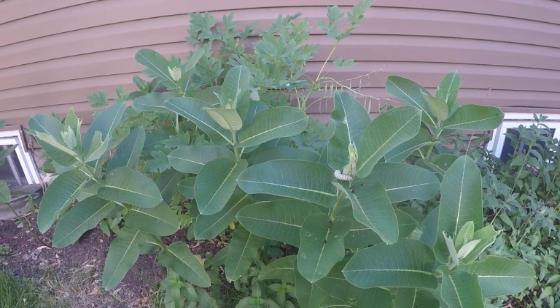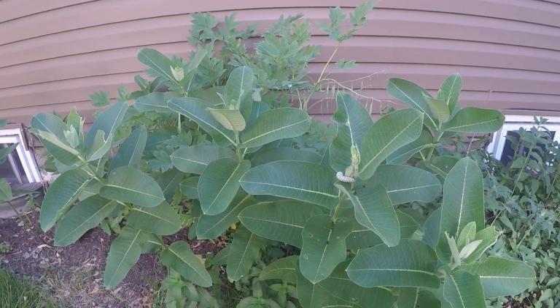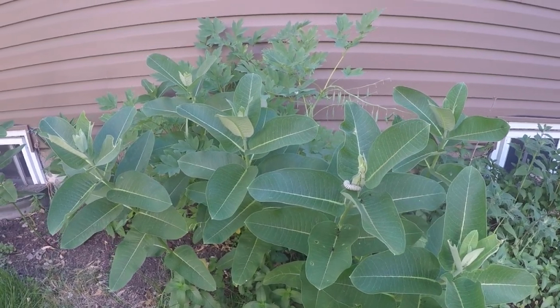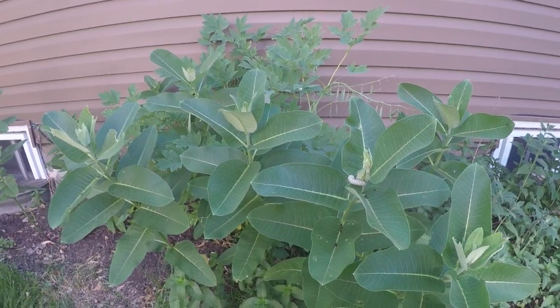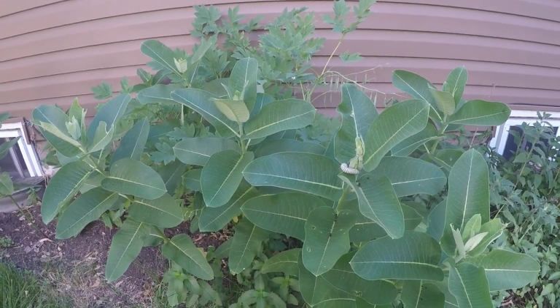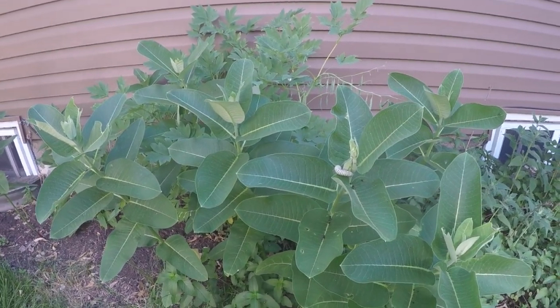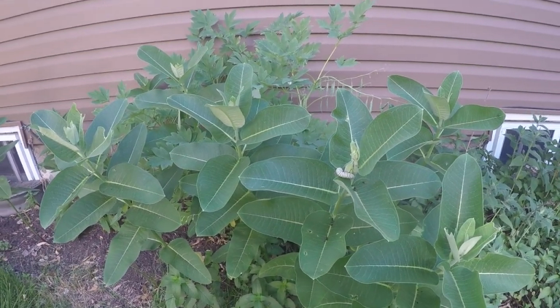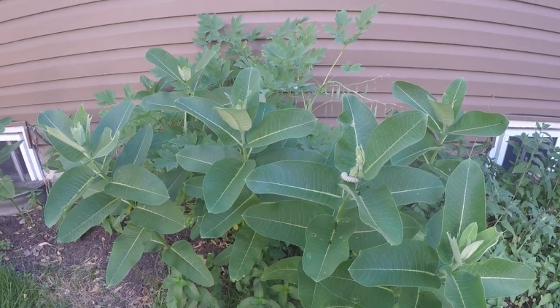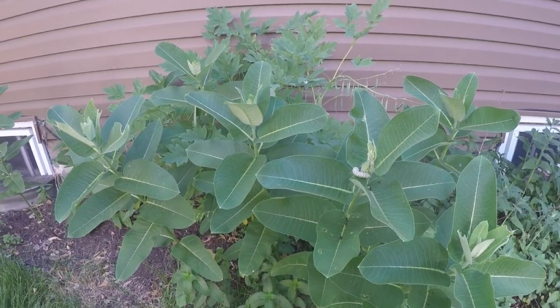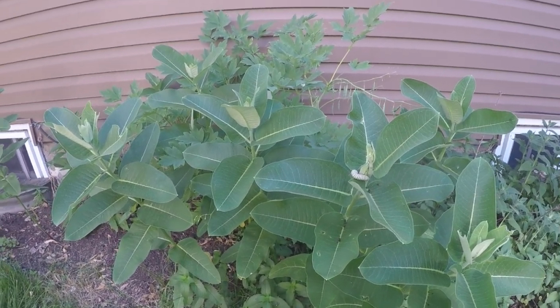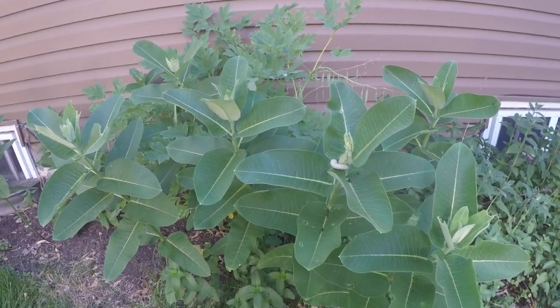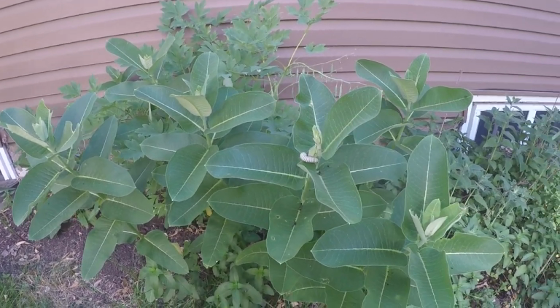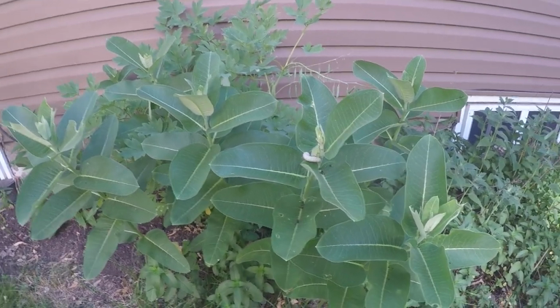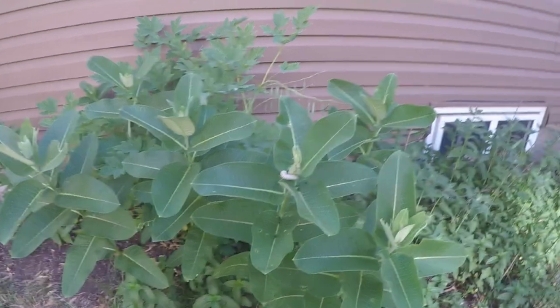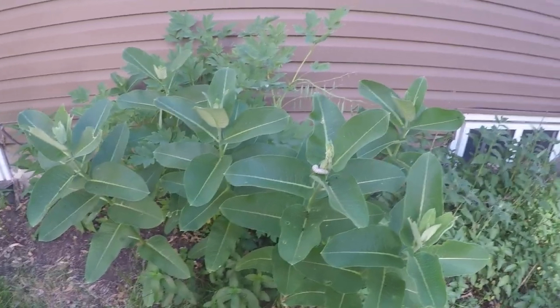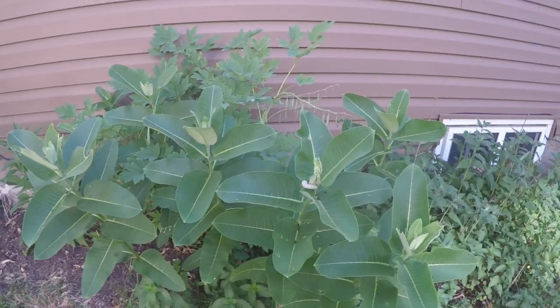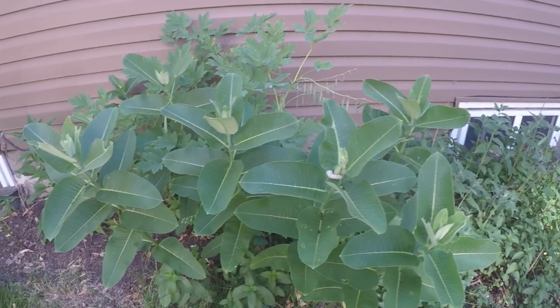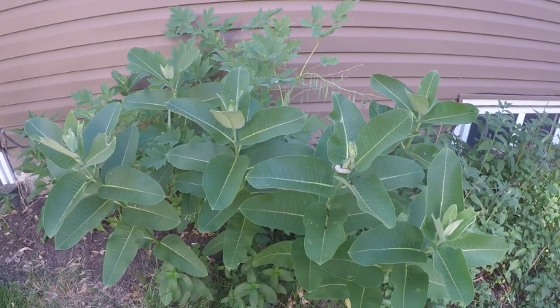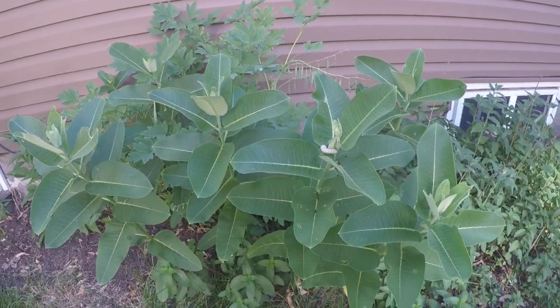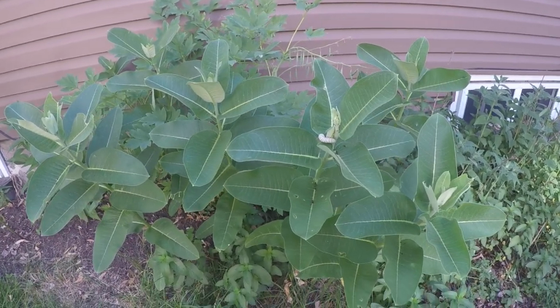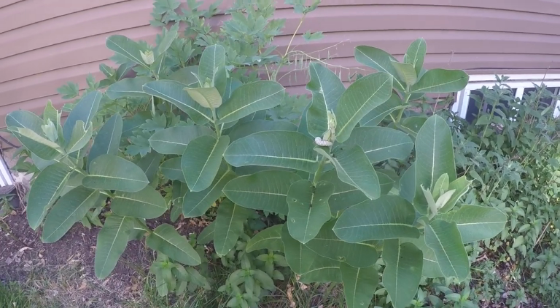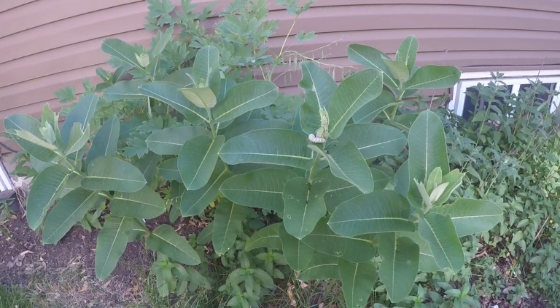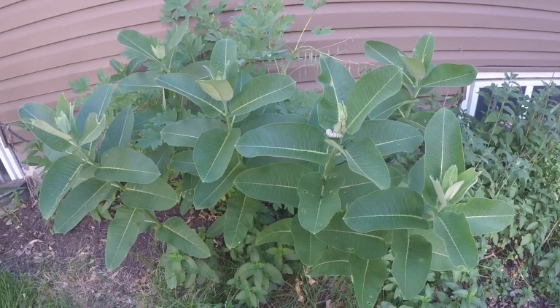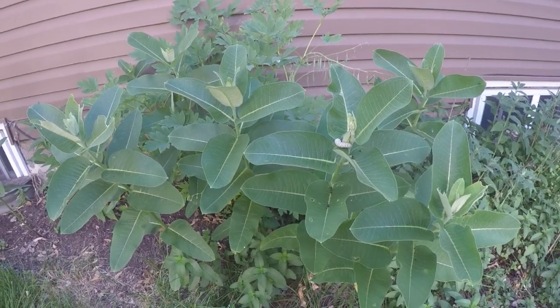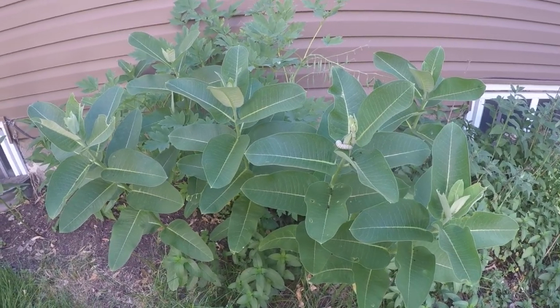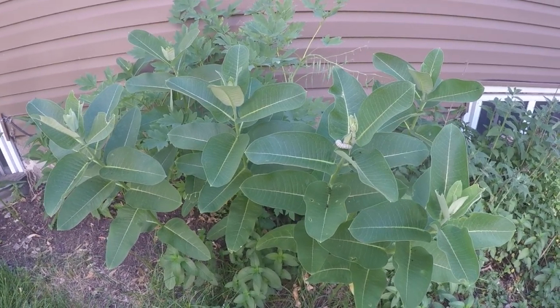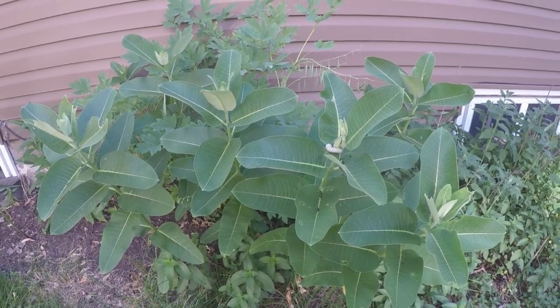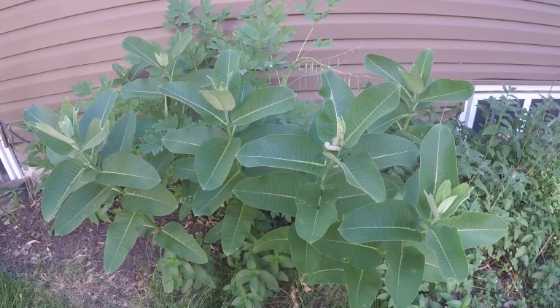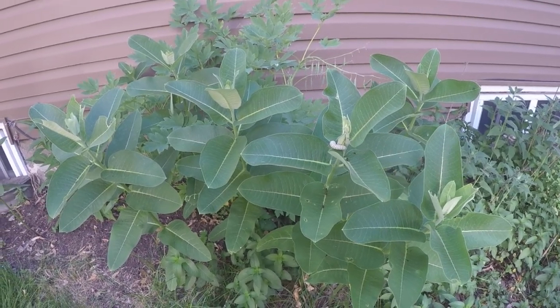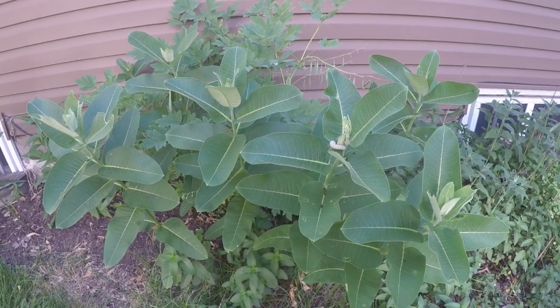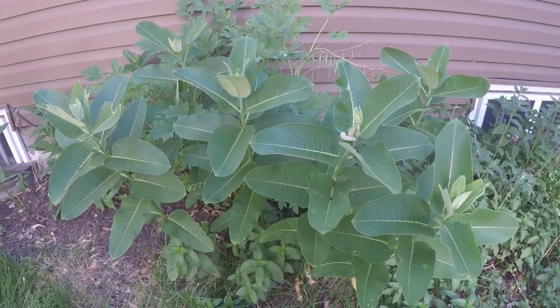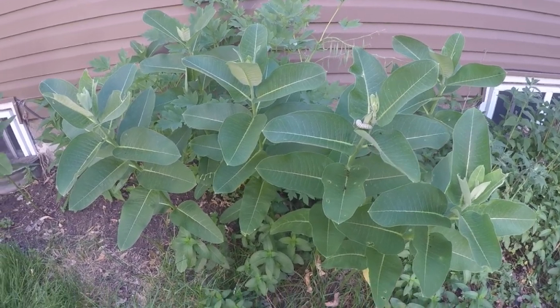But when I help them out, I'm pretty much at about a hundred percent hatch rate.